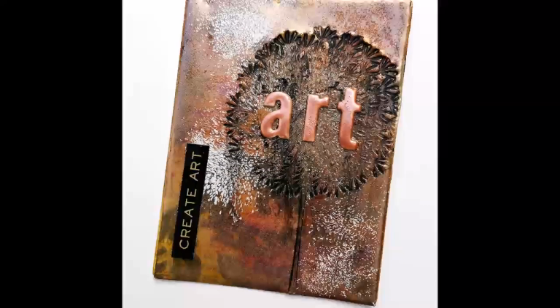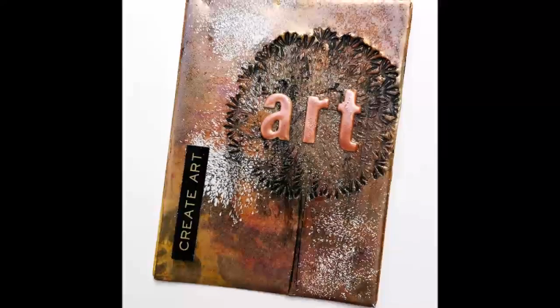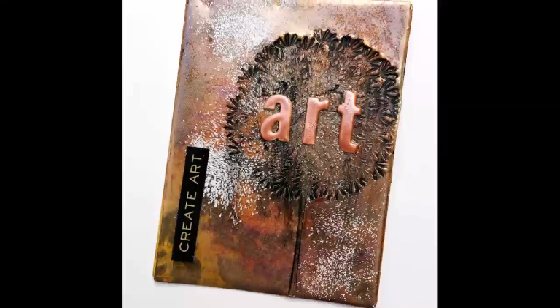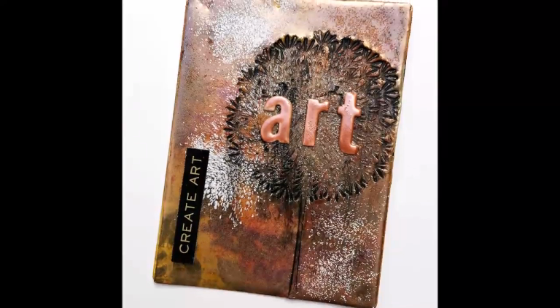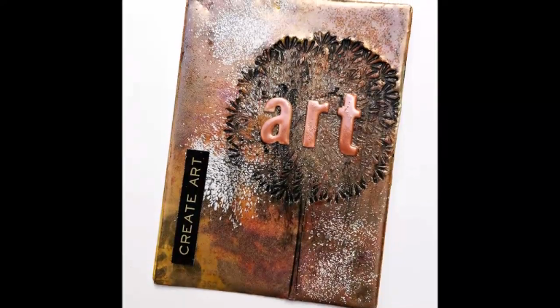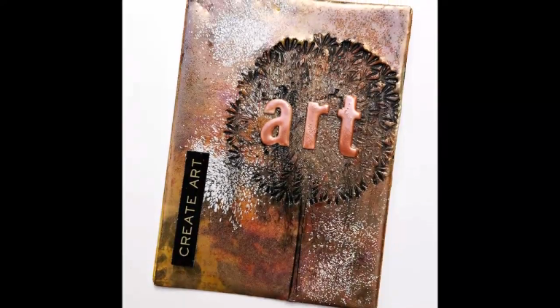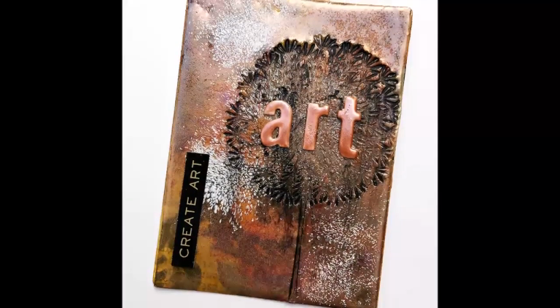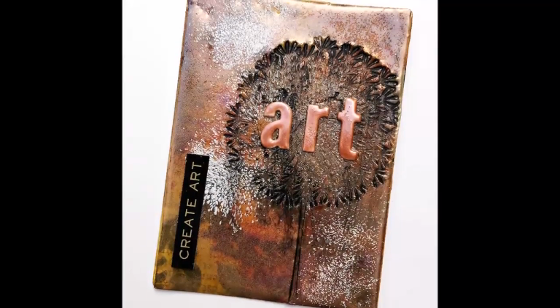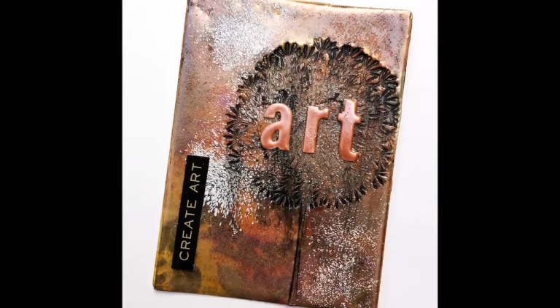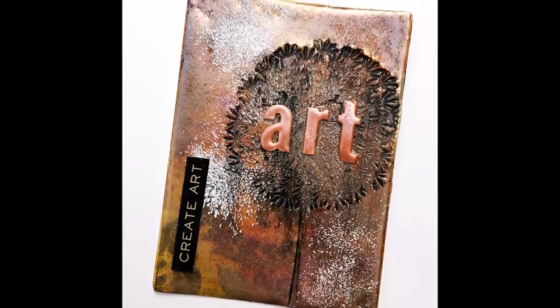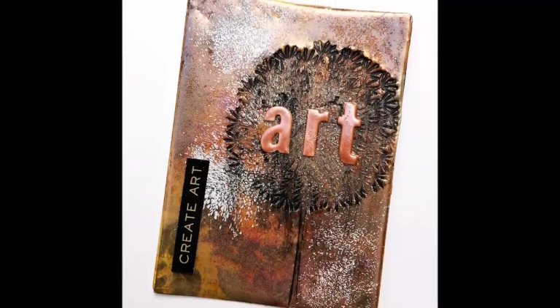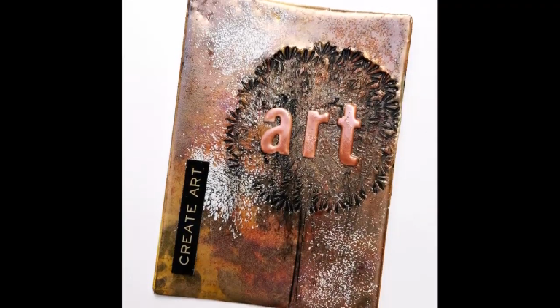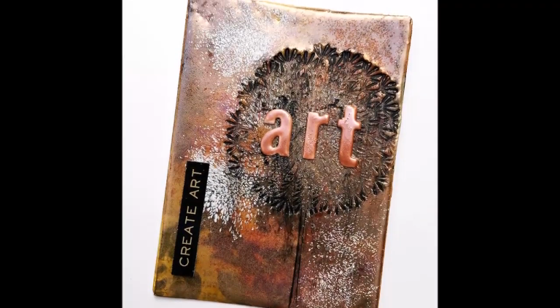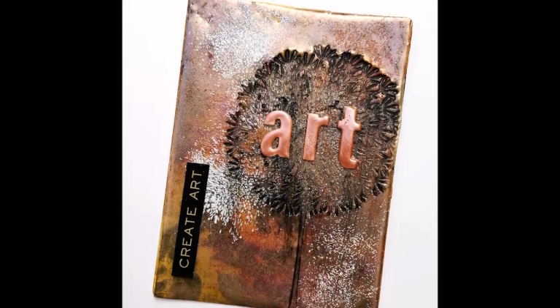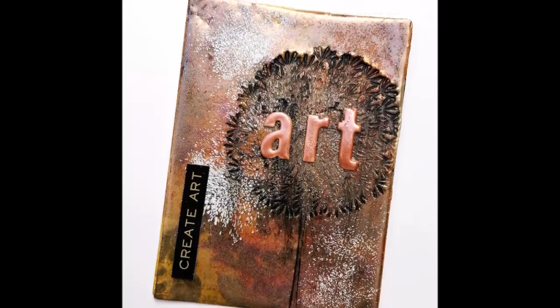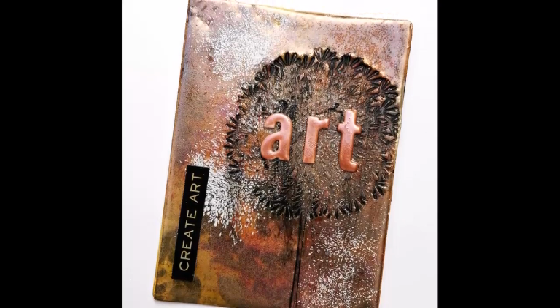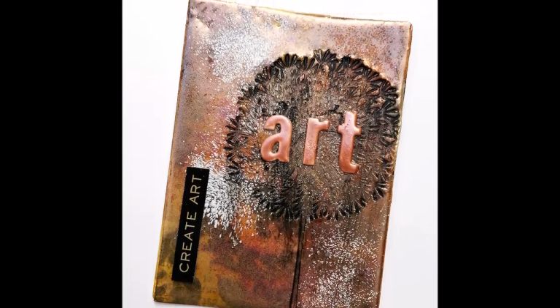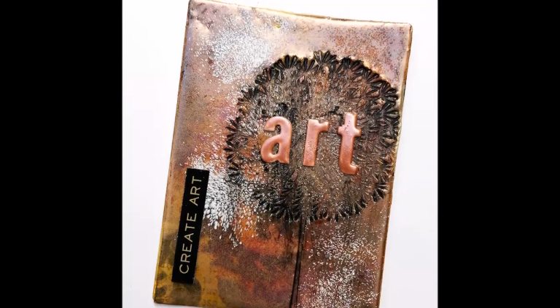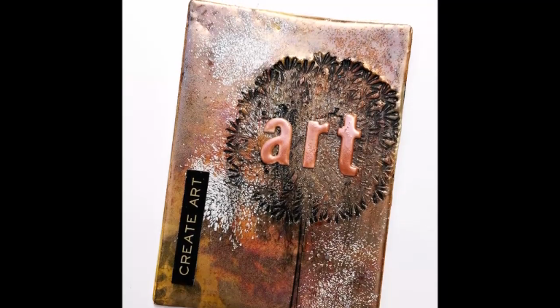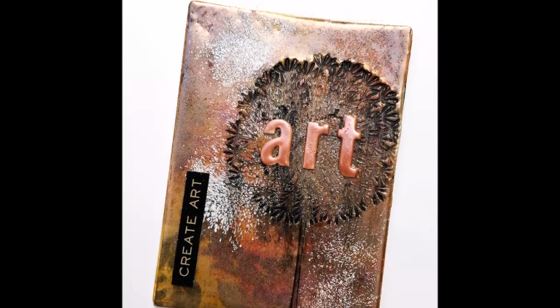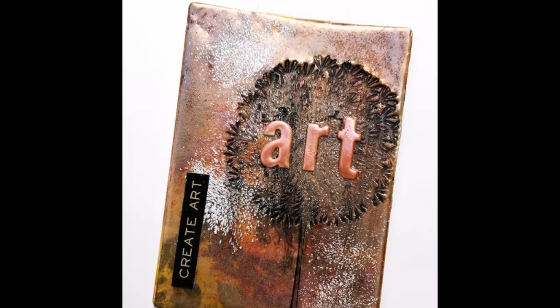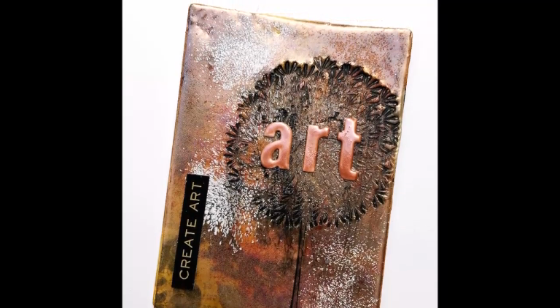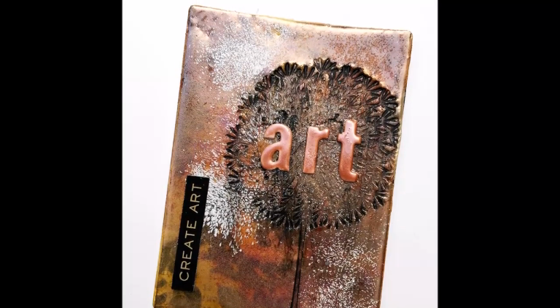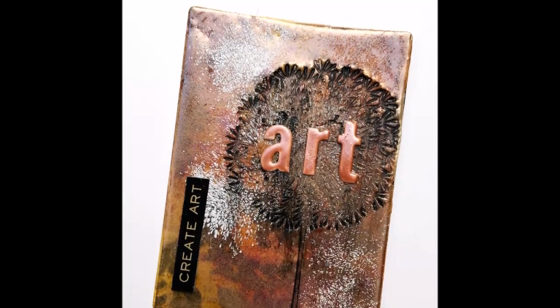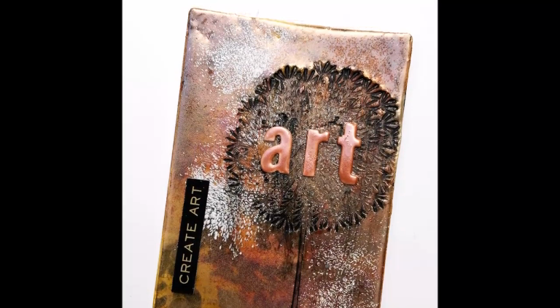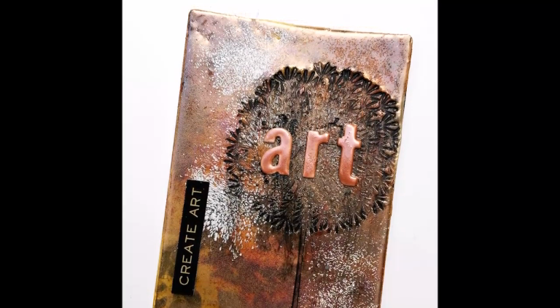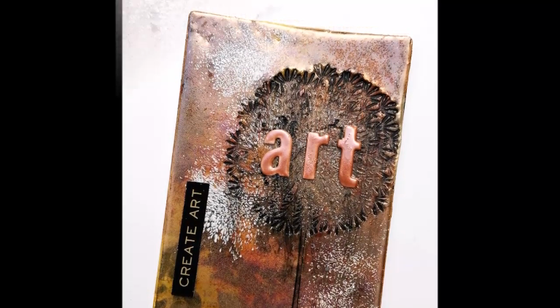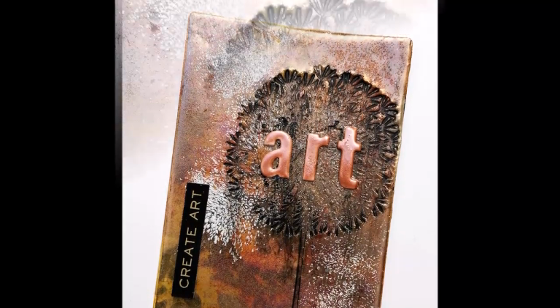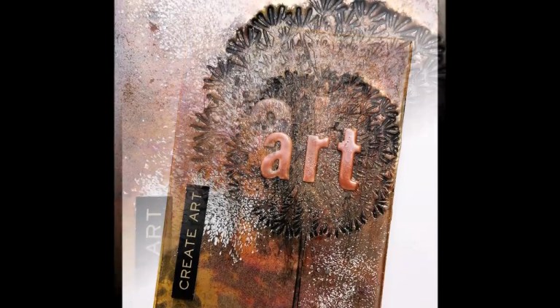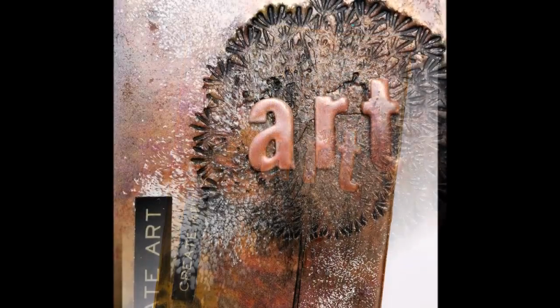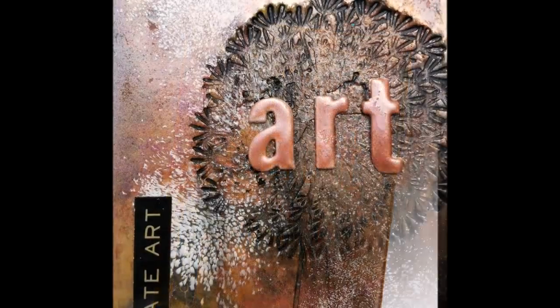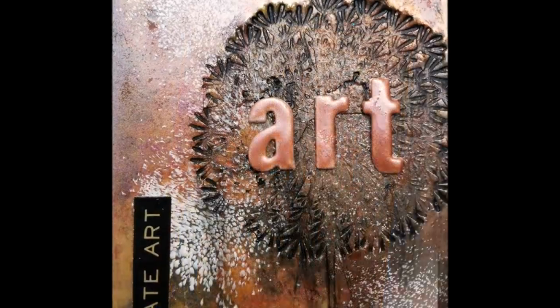Welcome back to a new mixed media video. Today I'm sharing how I create texture with embossing powder.